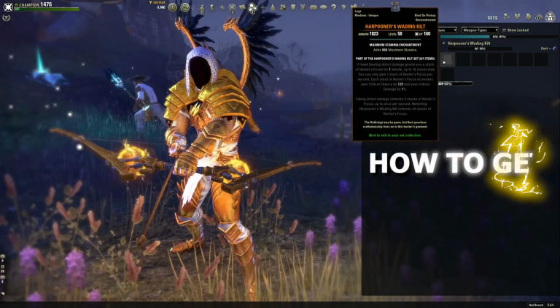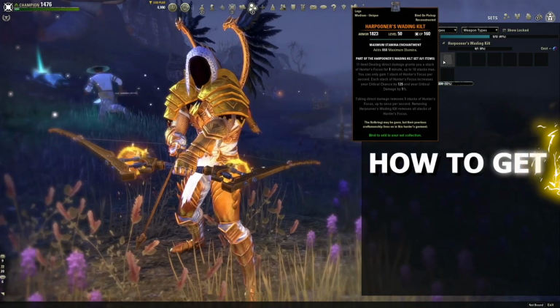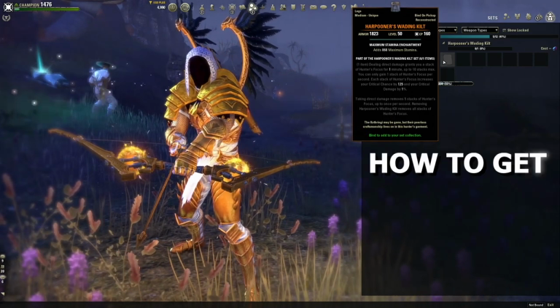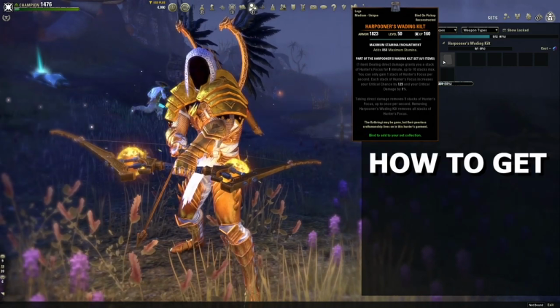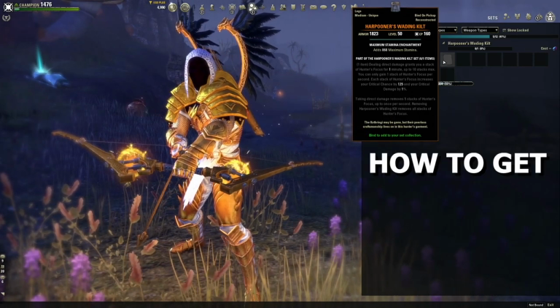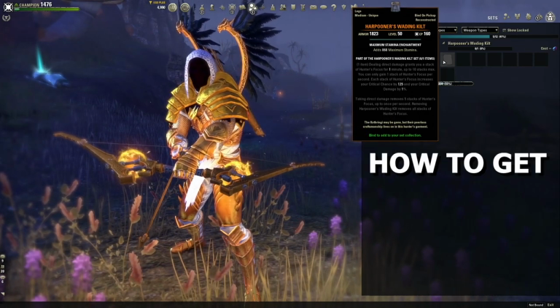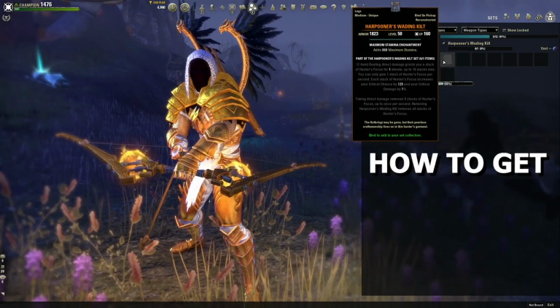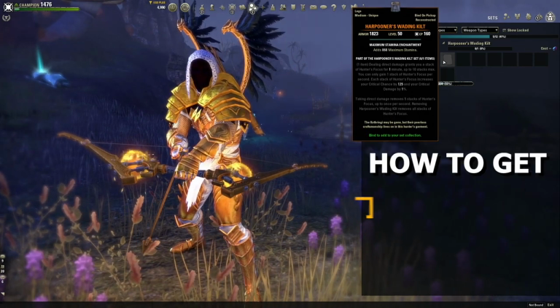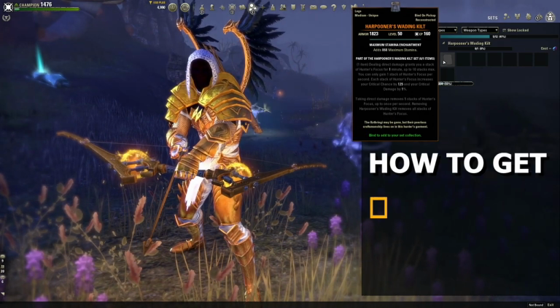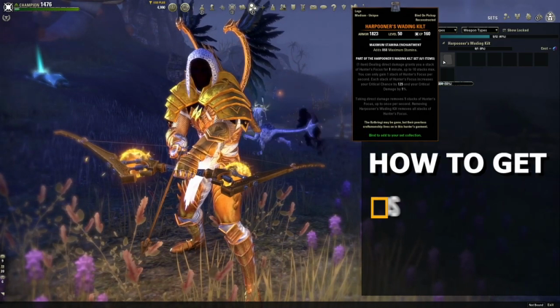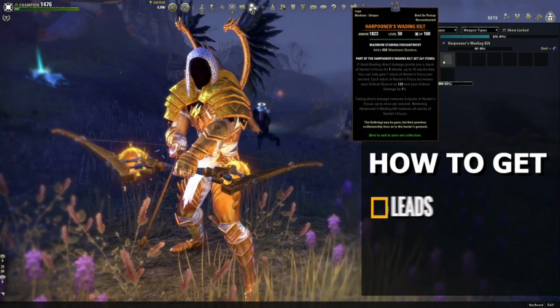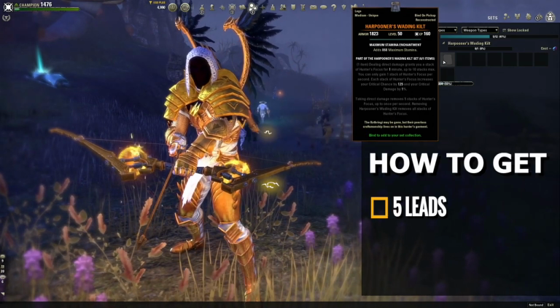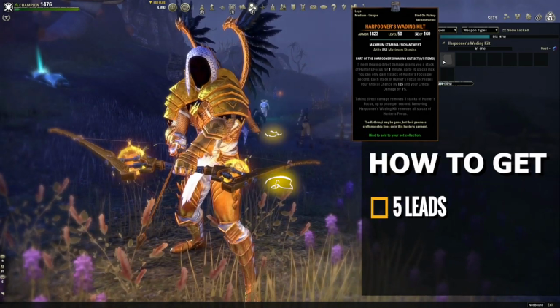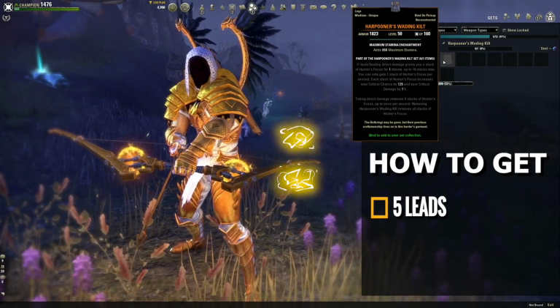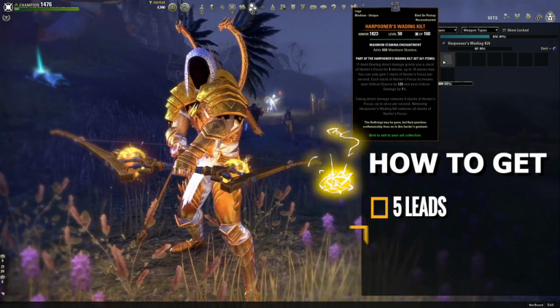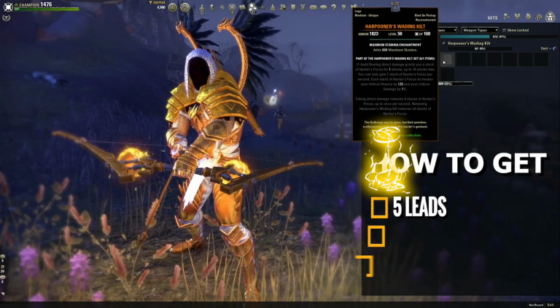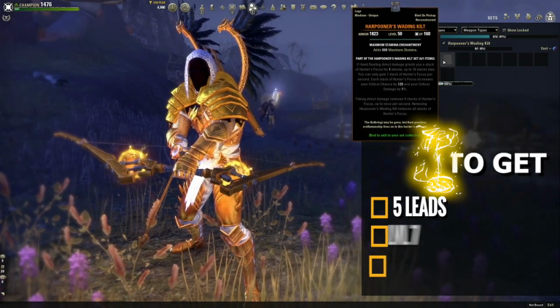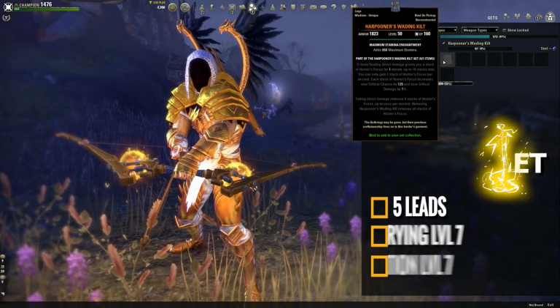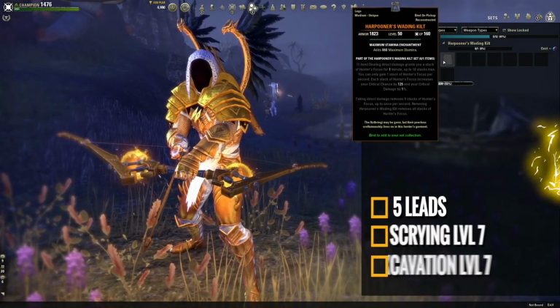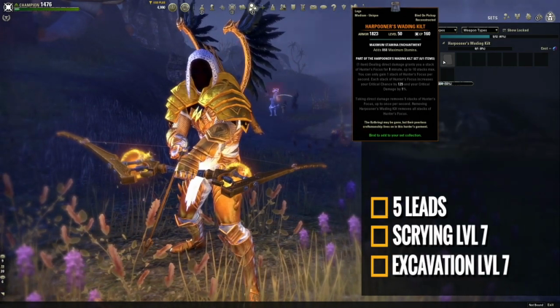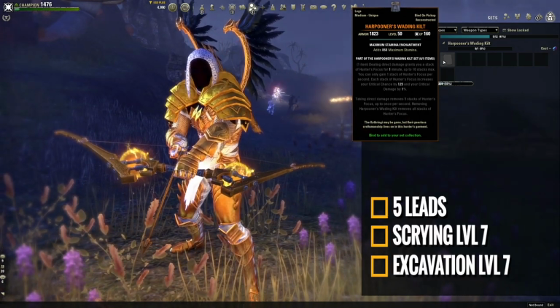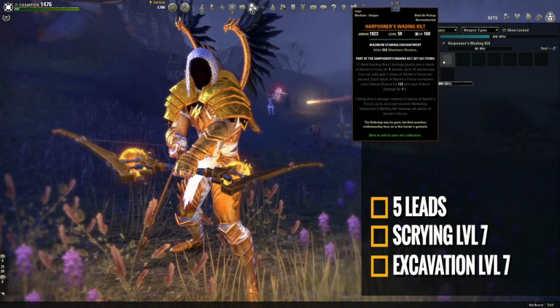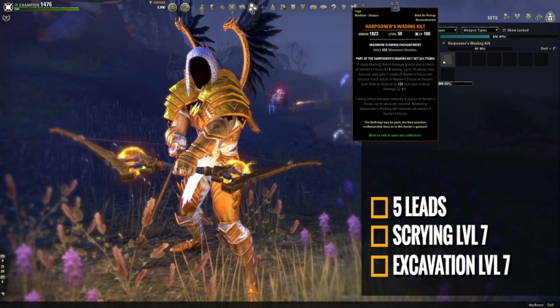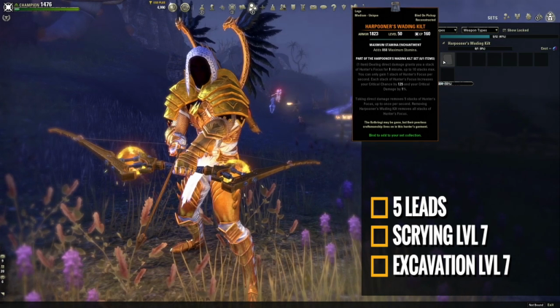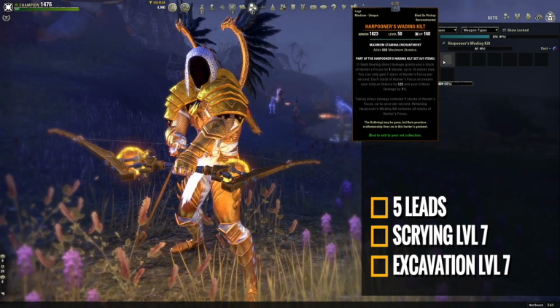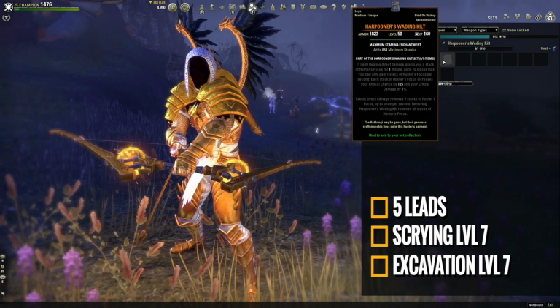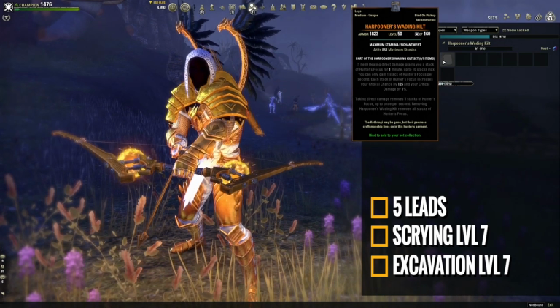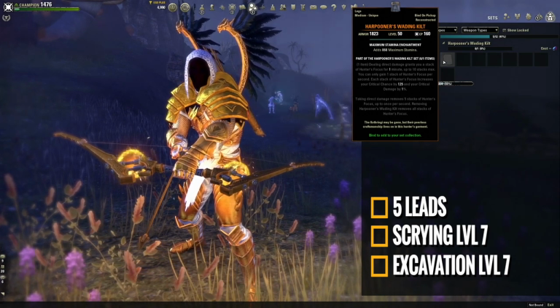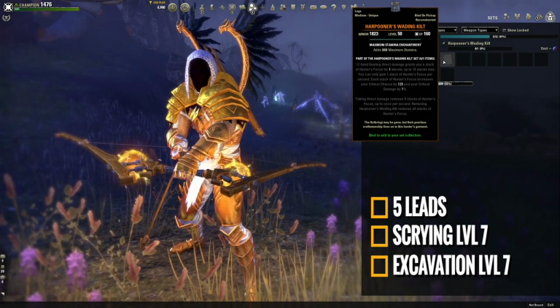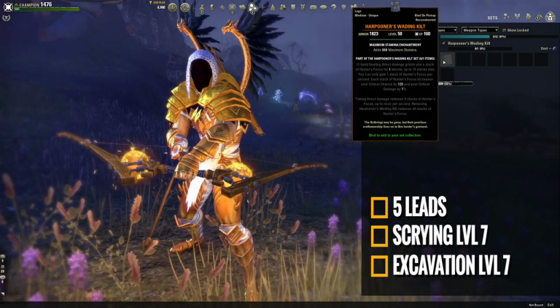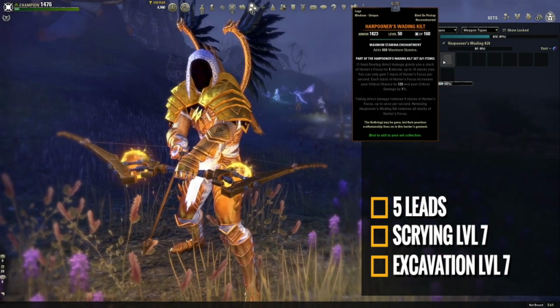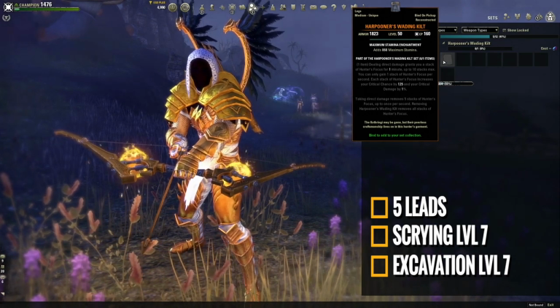But how do we get the item? You're going to need to dig up 5 leads, and you're going to need Scrying and Excavating level 7 to dig up these leads.